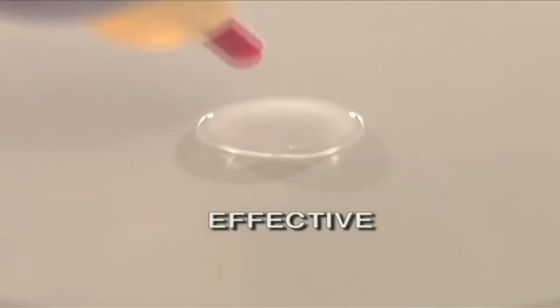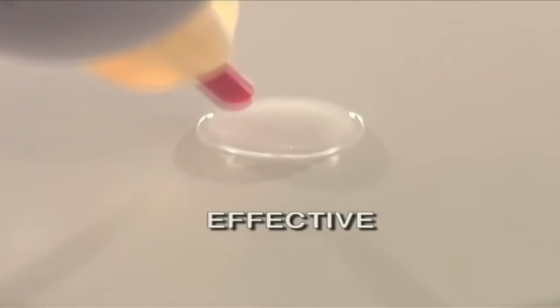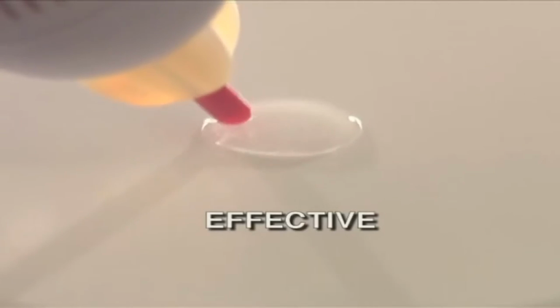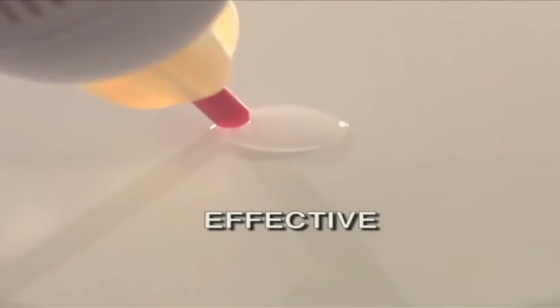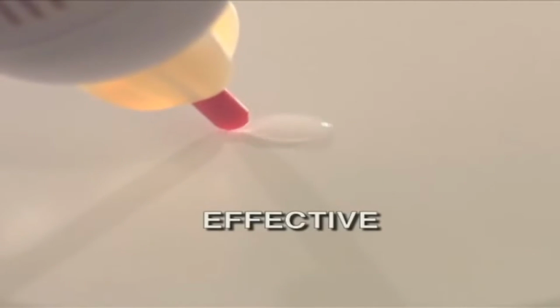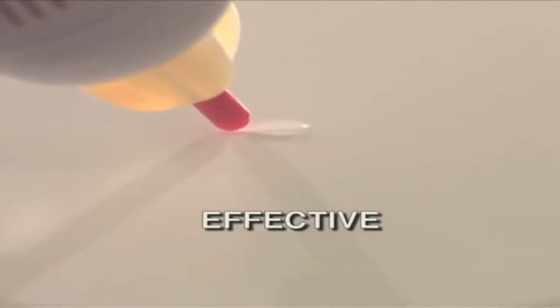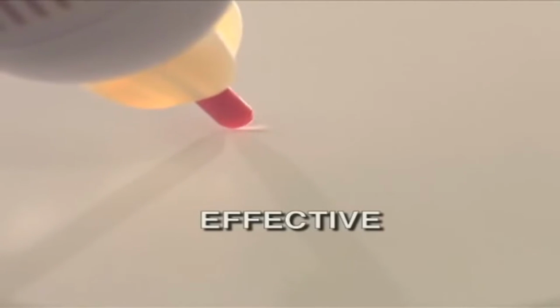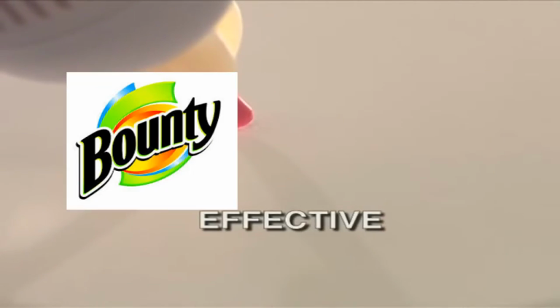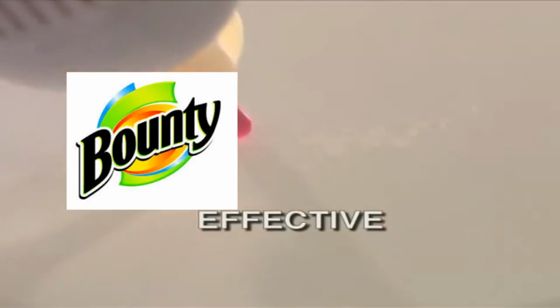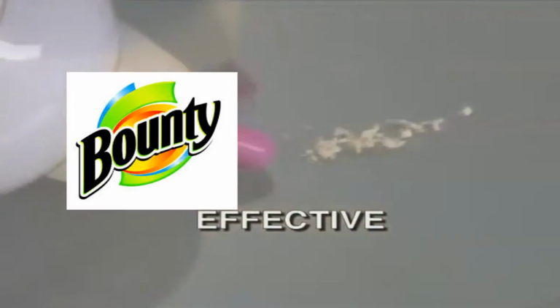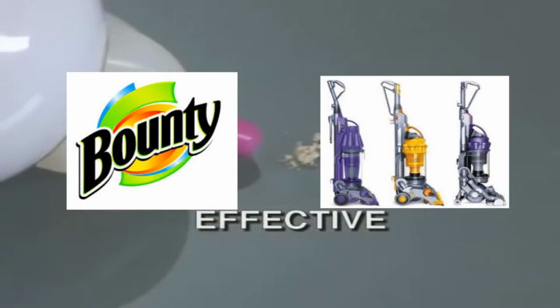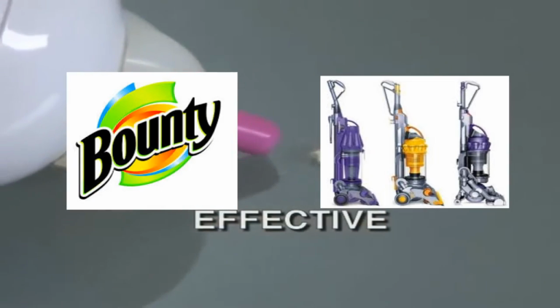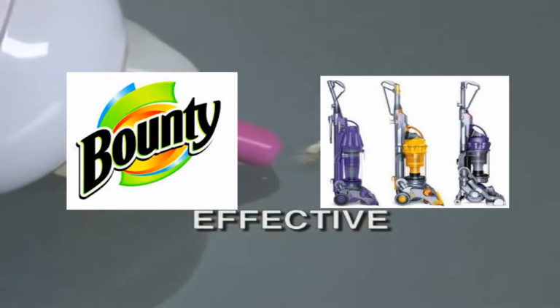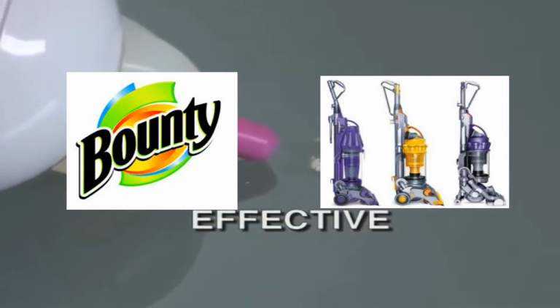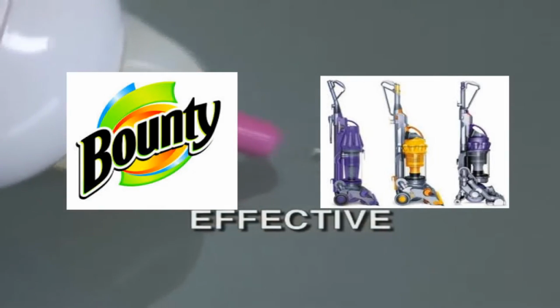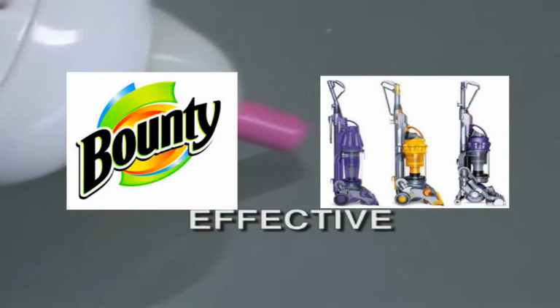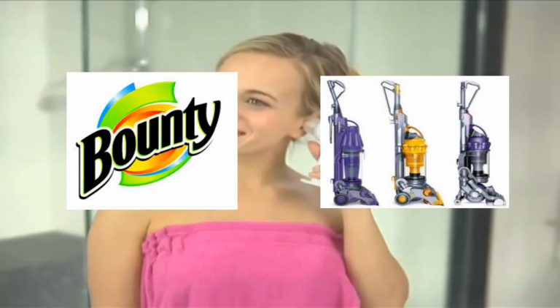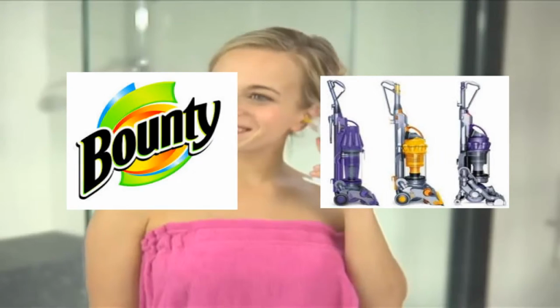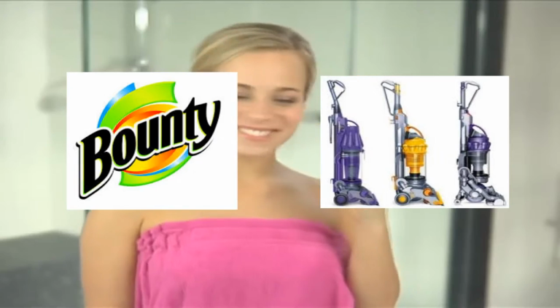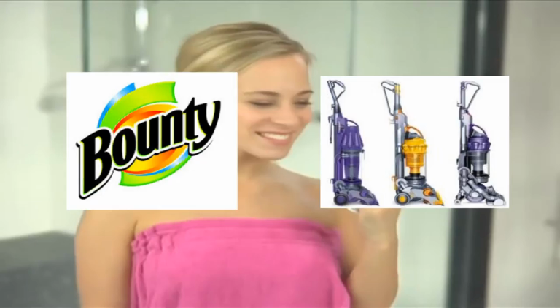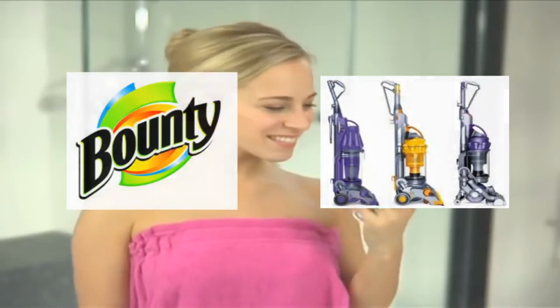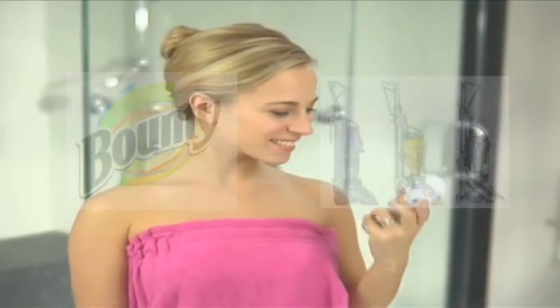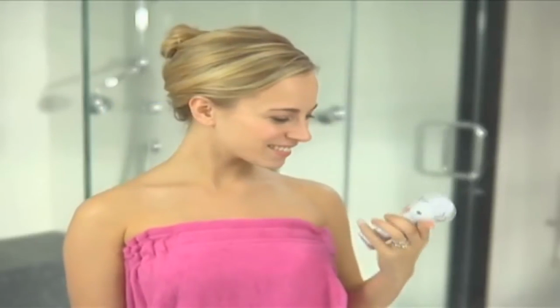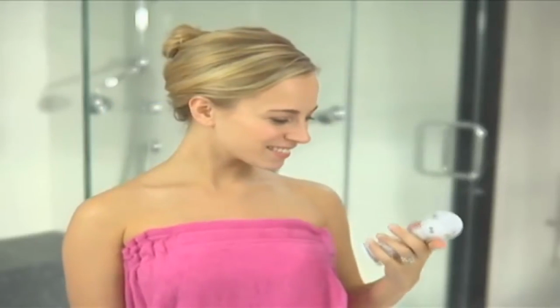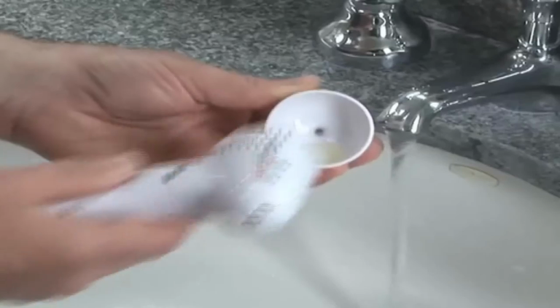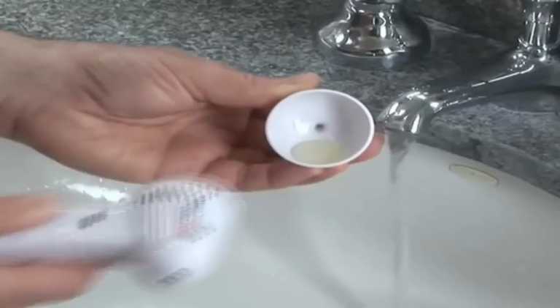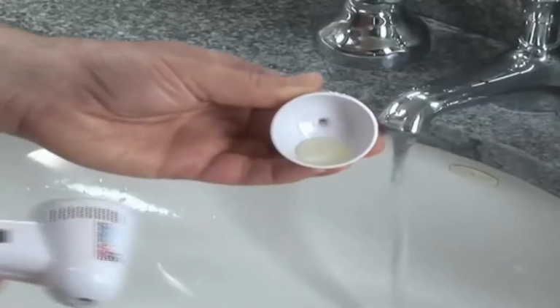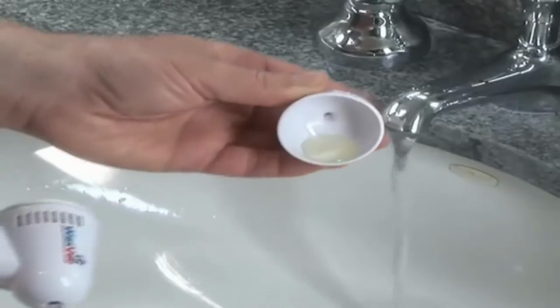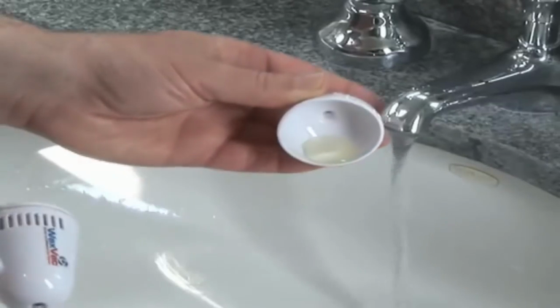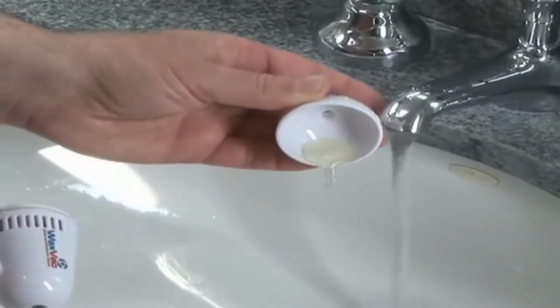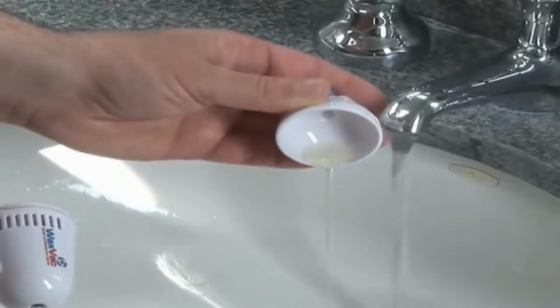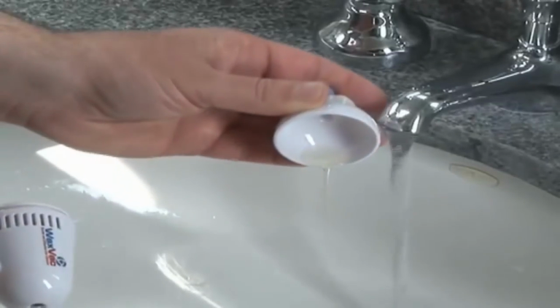It is so effective, Bounty and Dyson will bow at its mere existence. Clog up your sink with your ear junk.